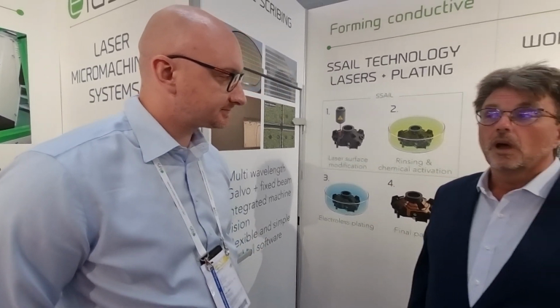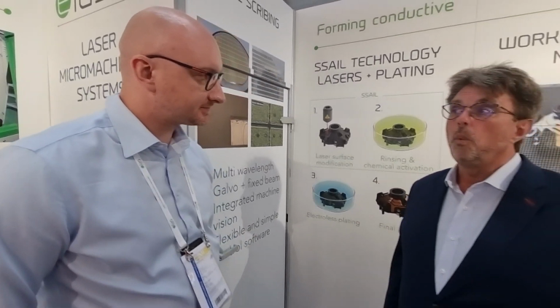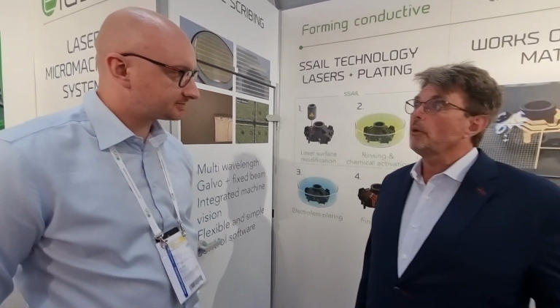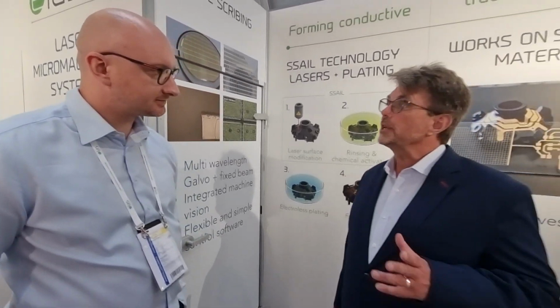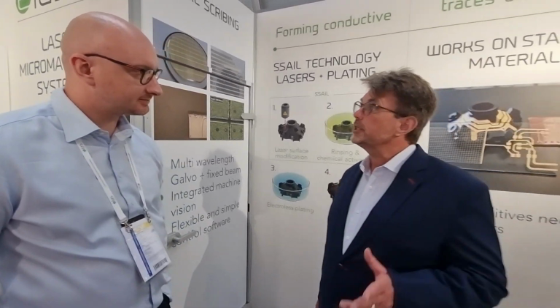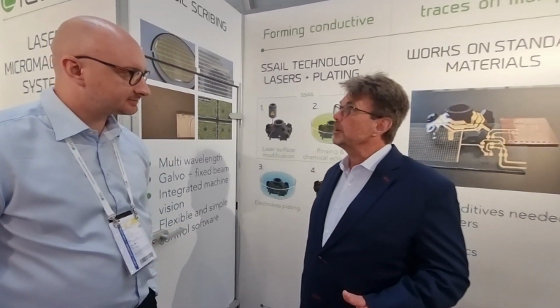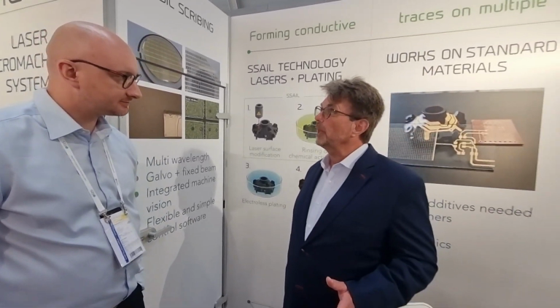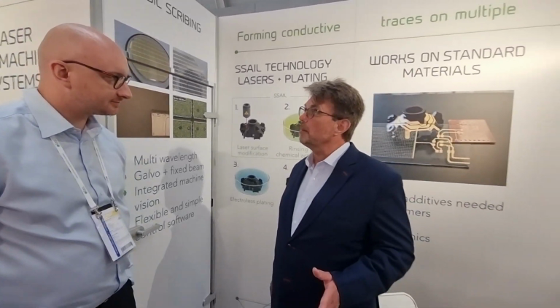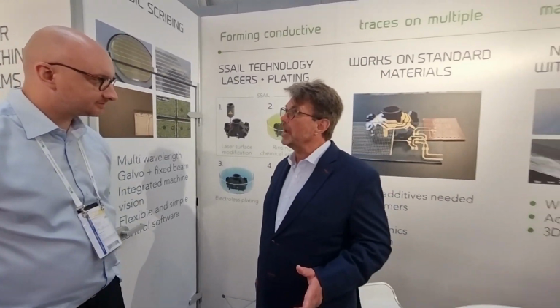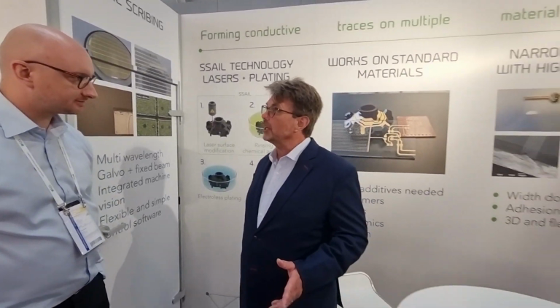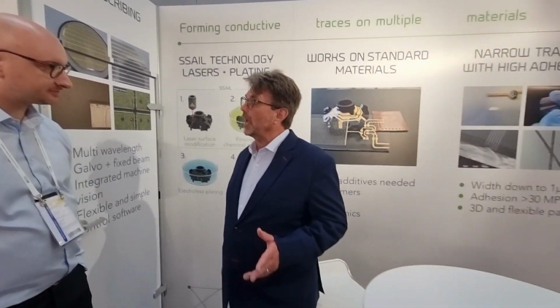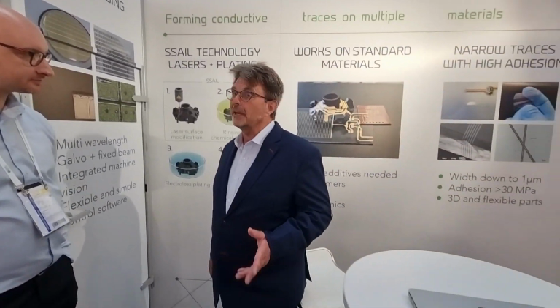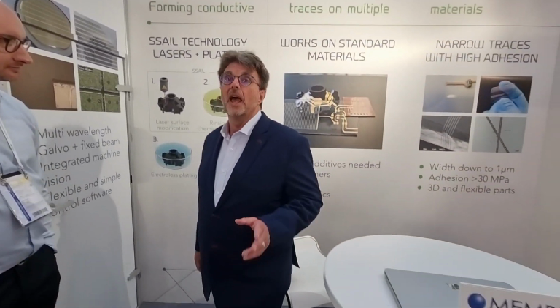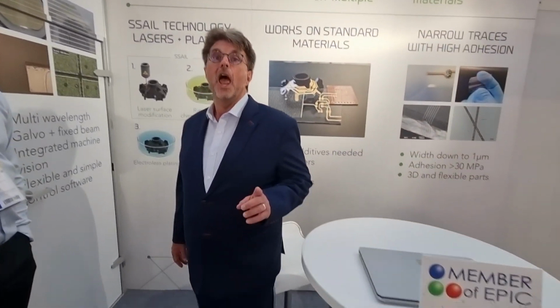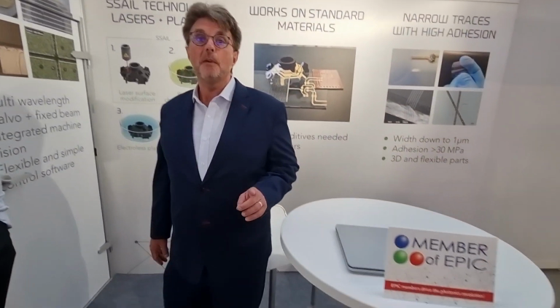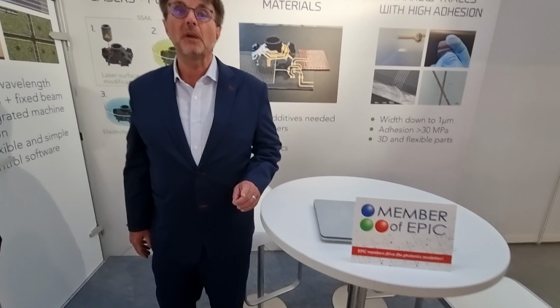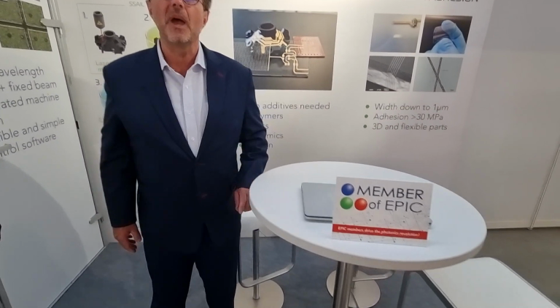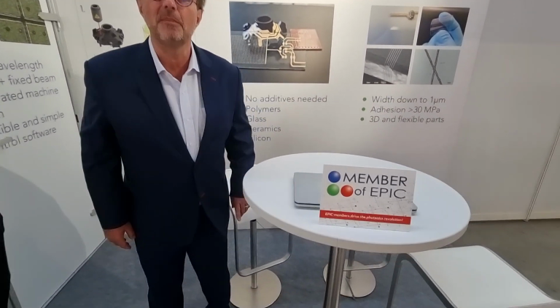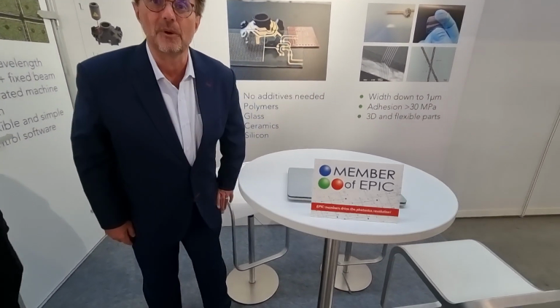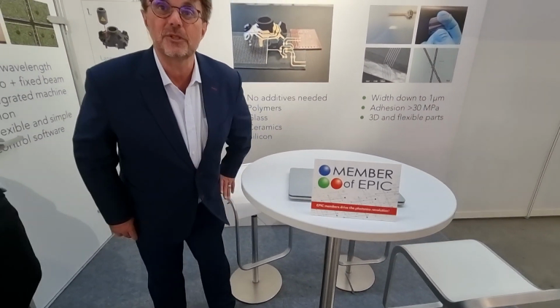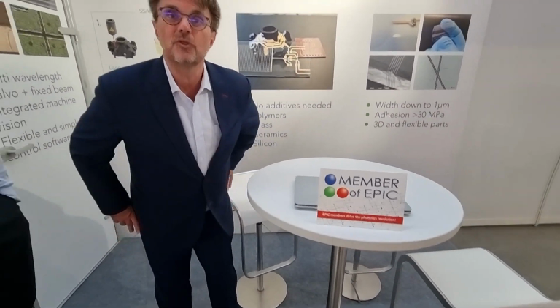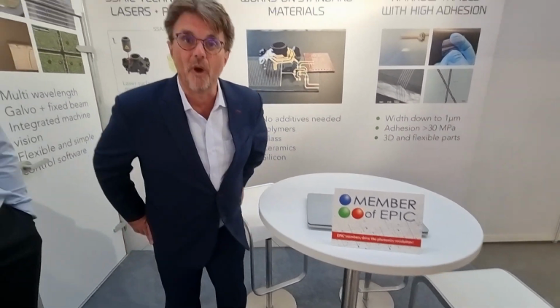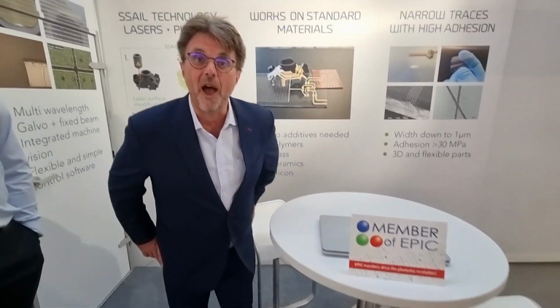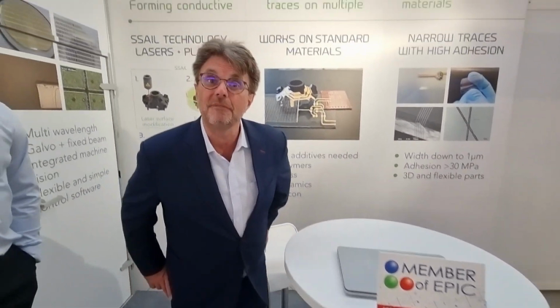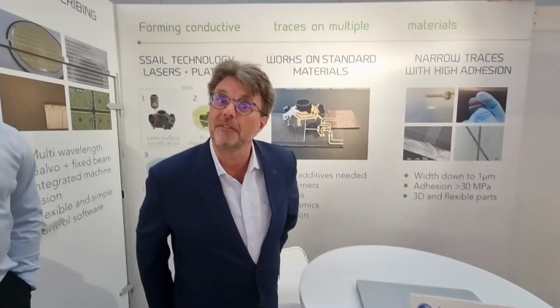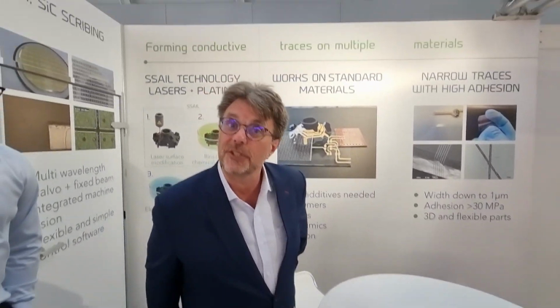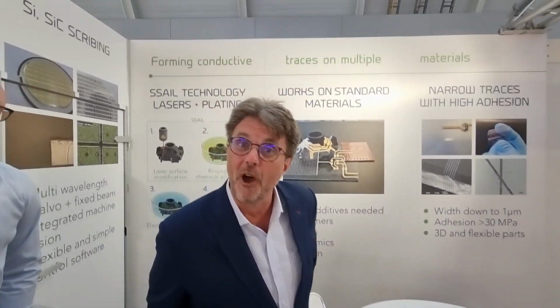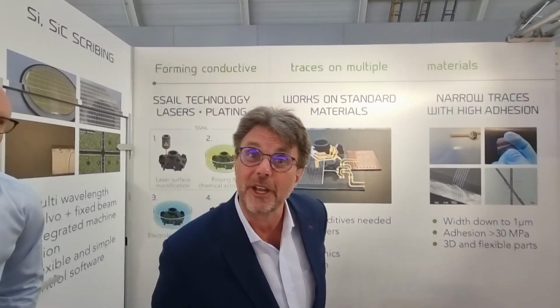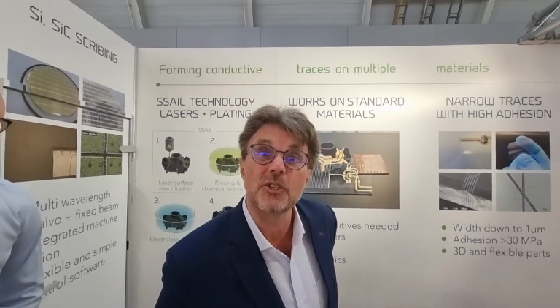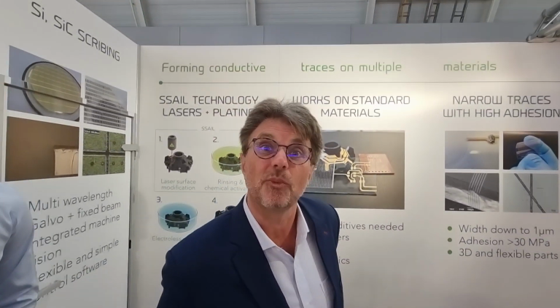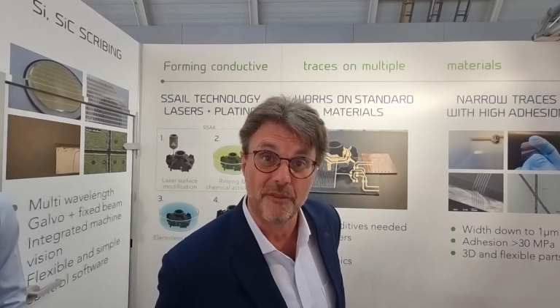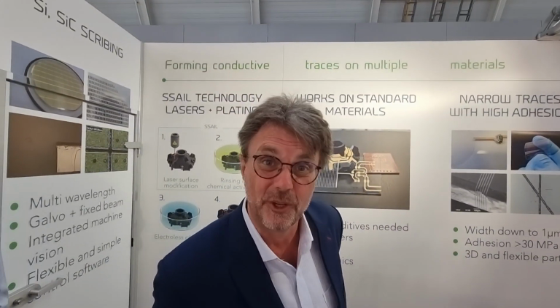Wow, this is simply amazing — EPIC members driving the photonics revolution.